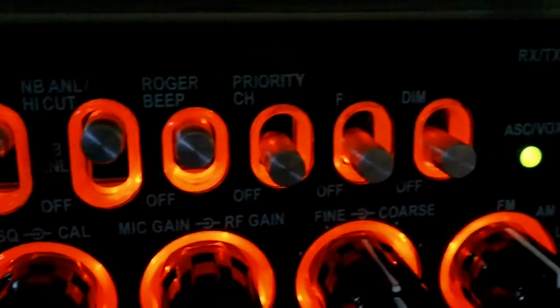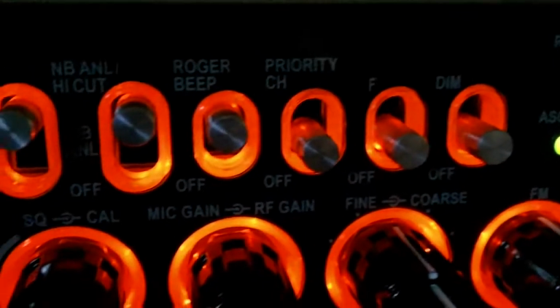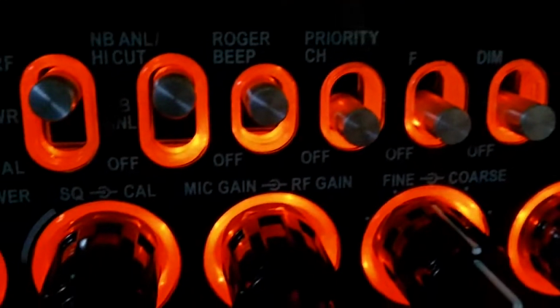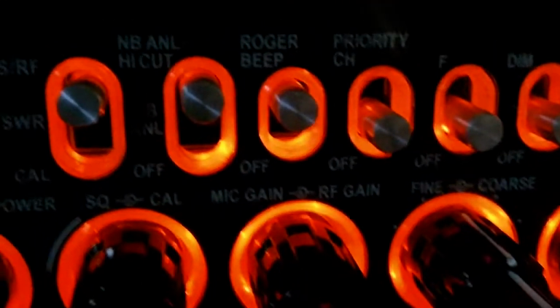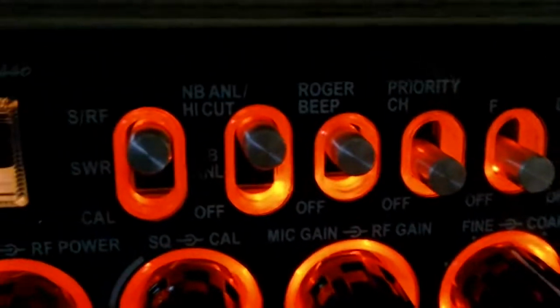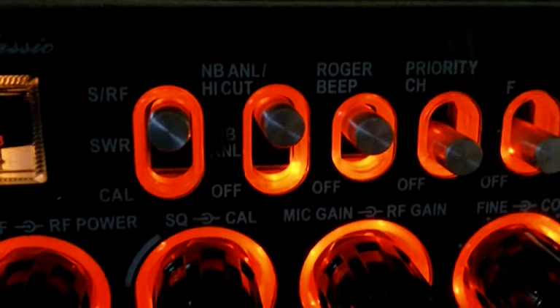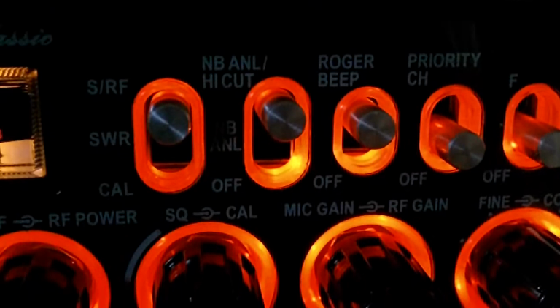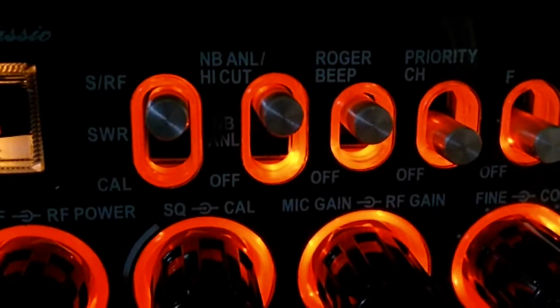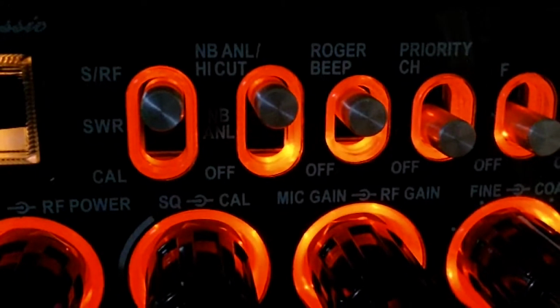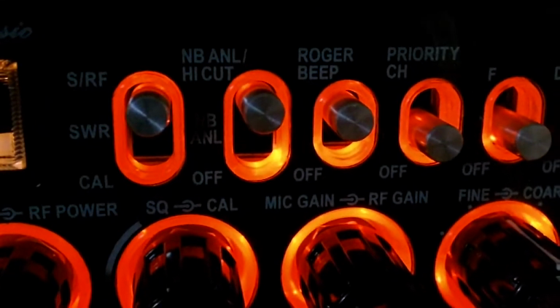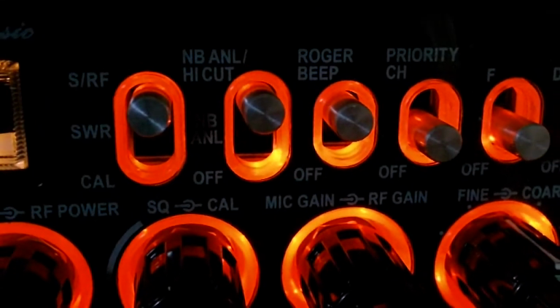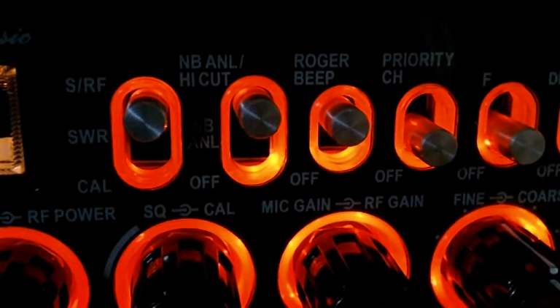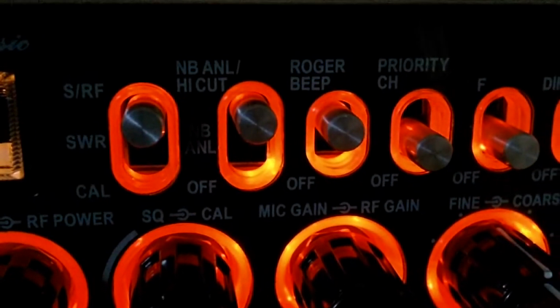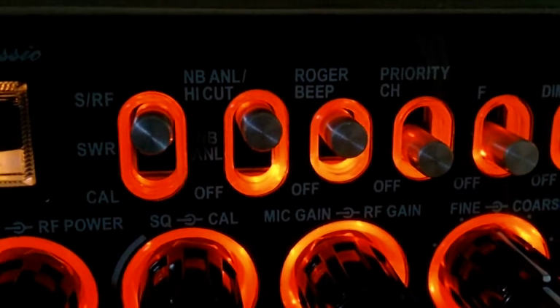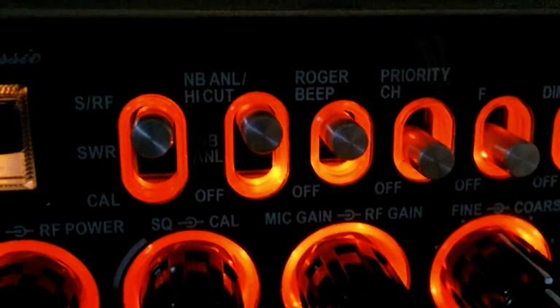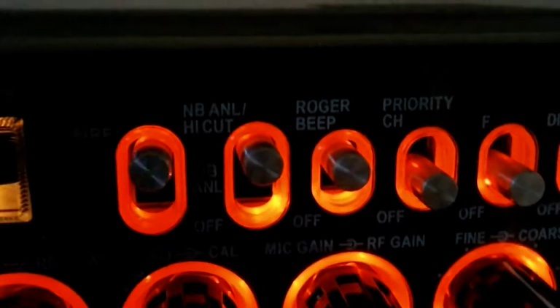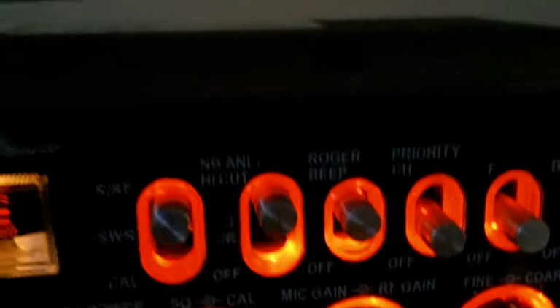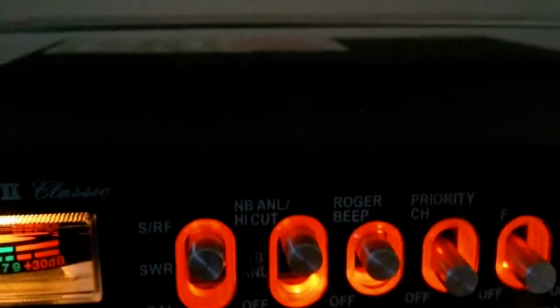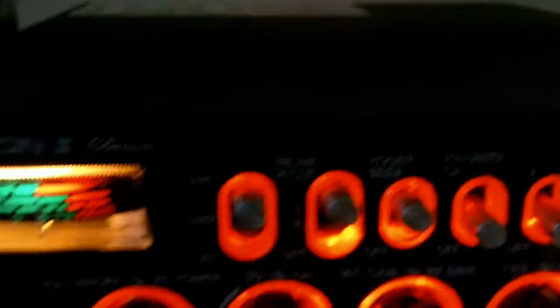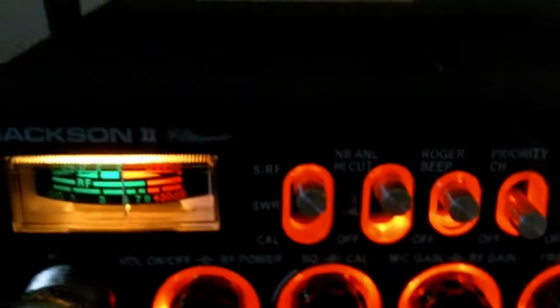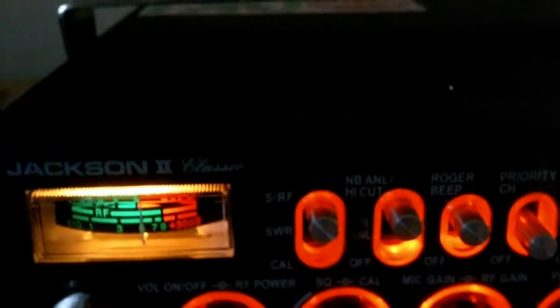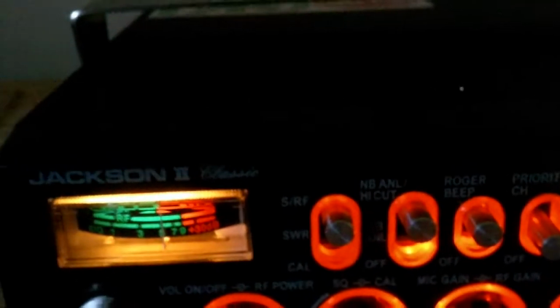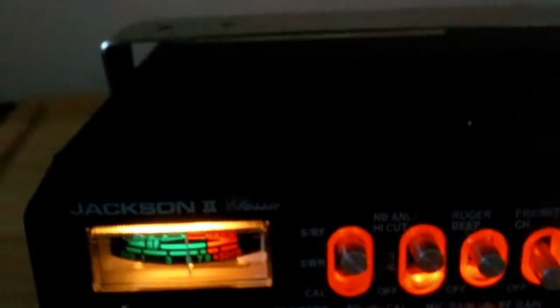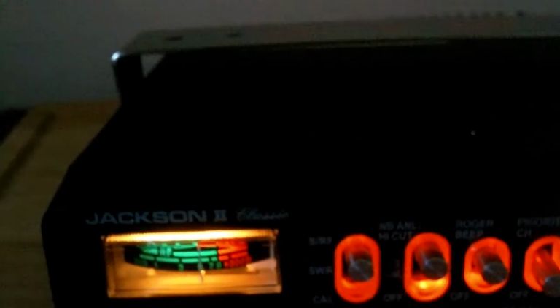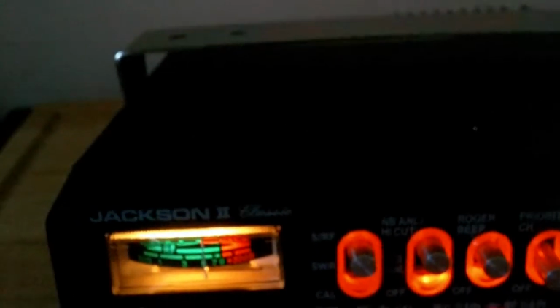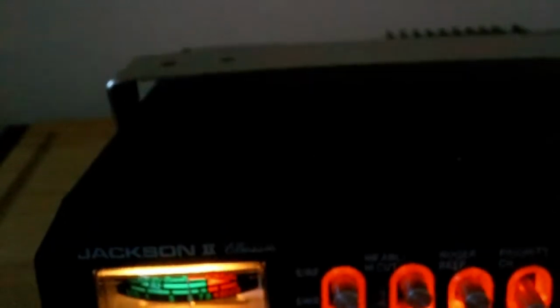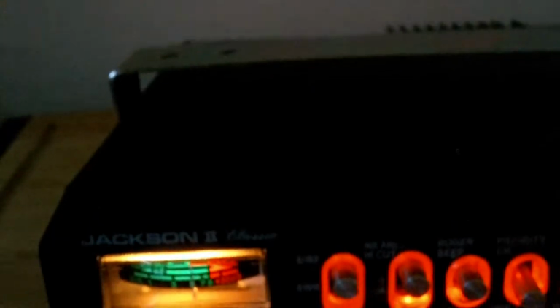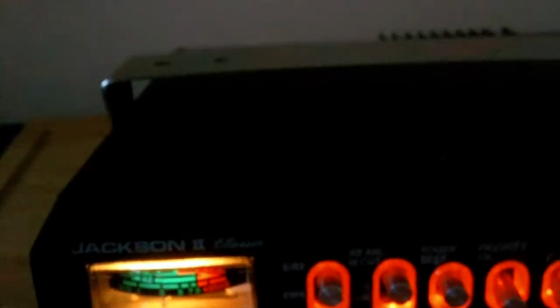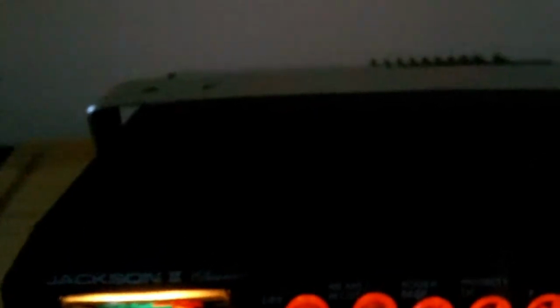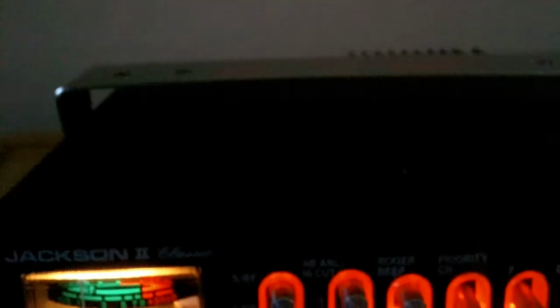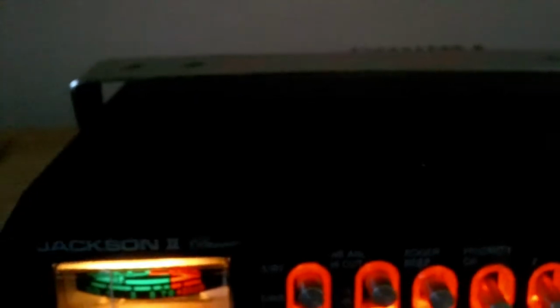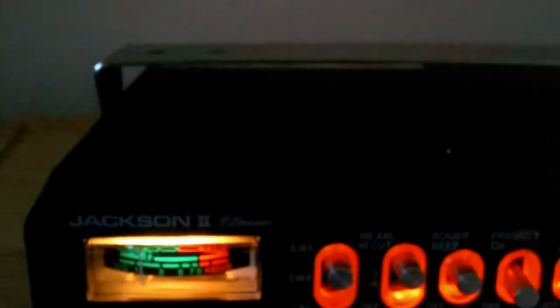The famous bleep, which you hear now everywhere. Unbelievable.